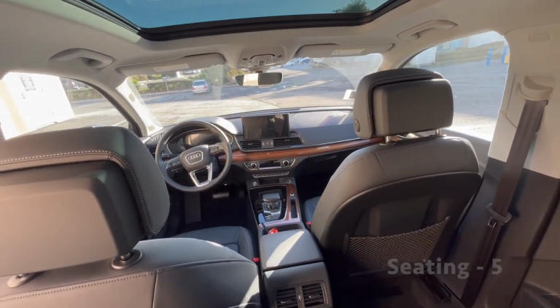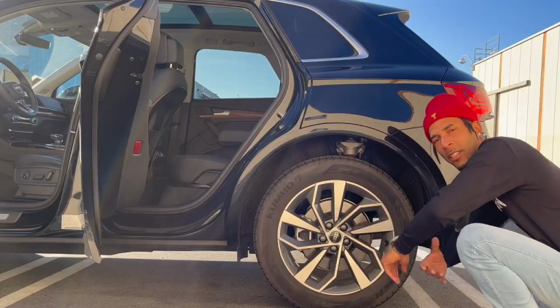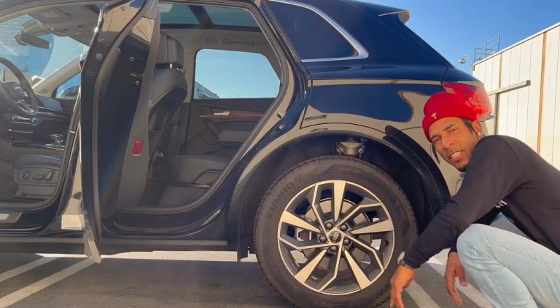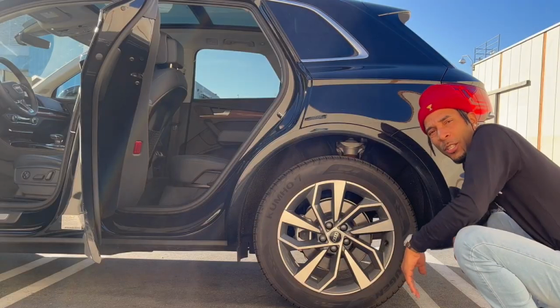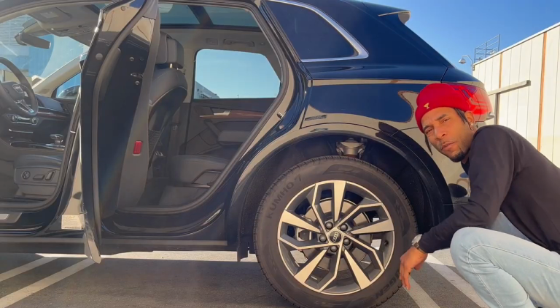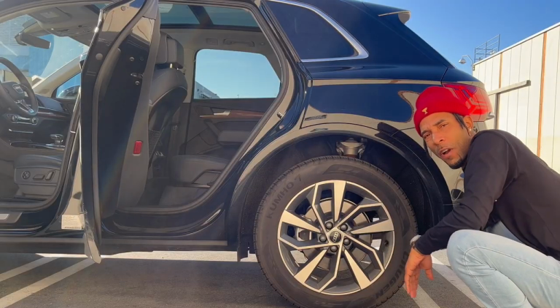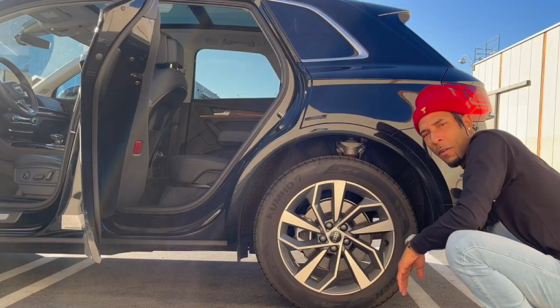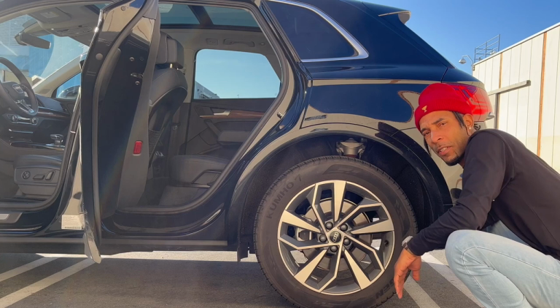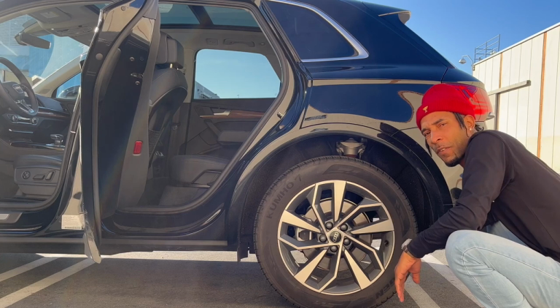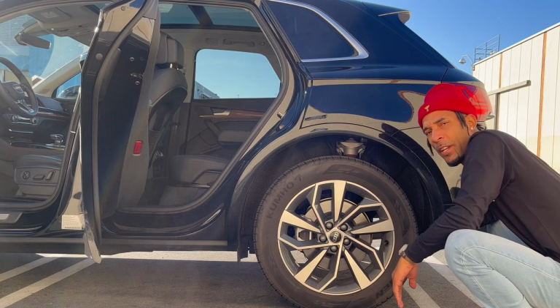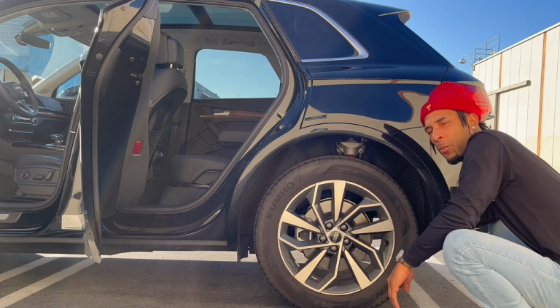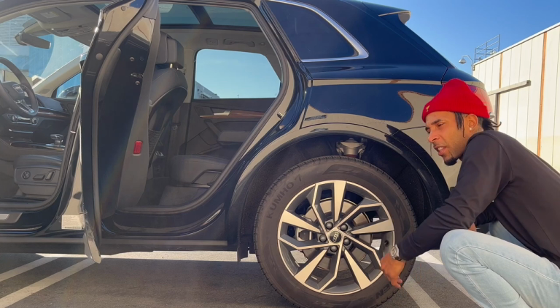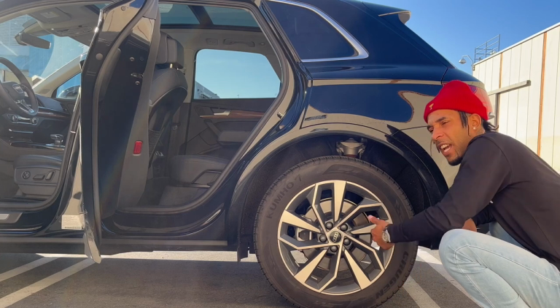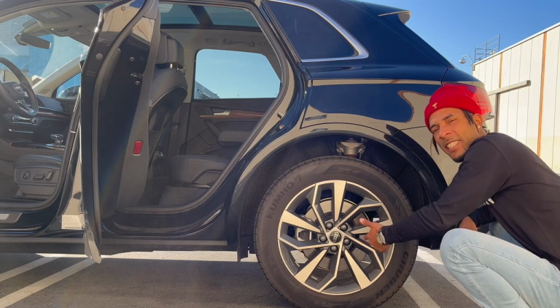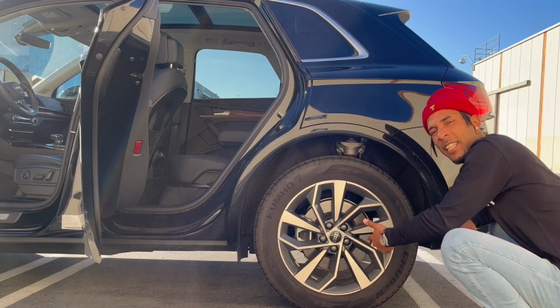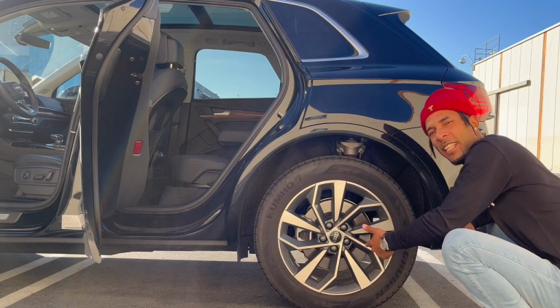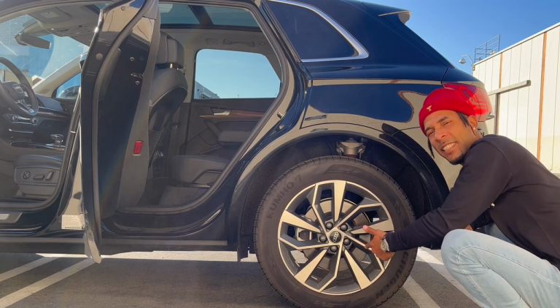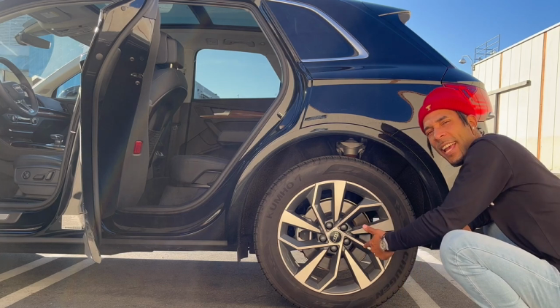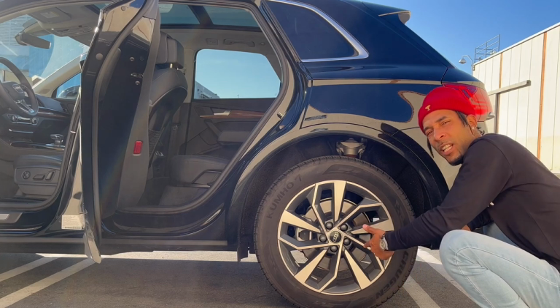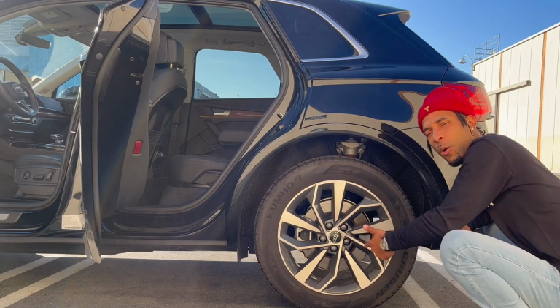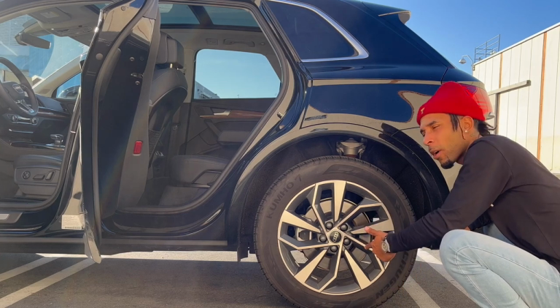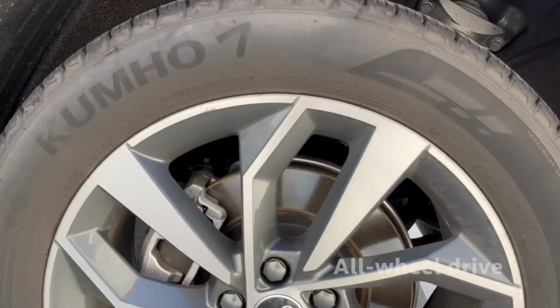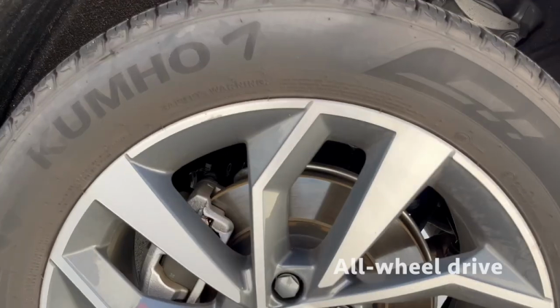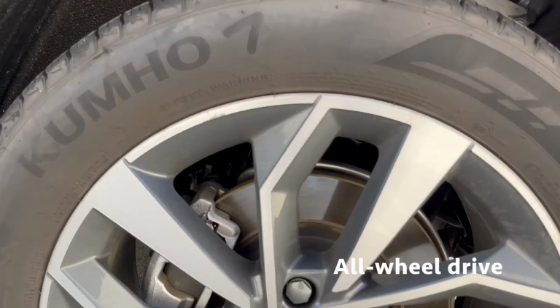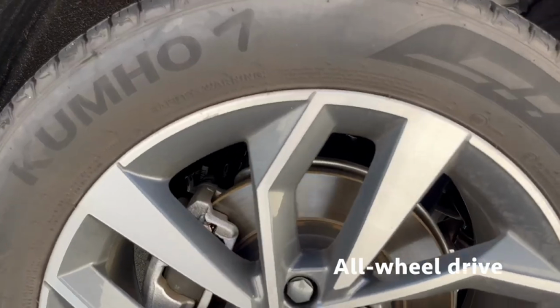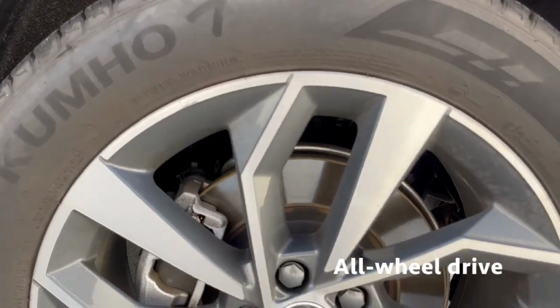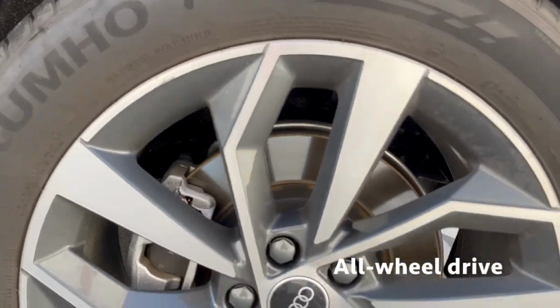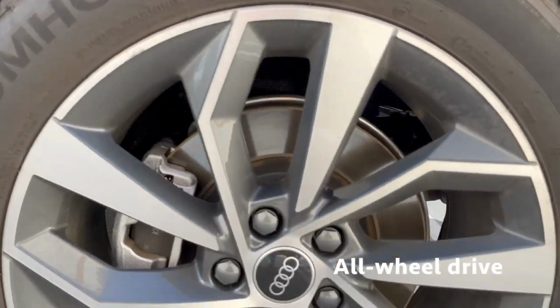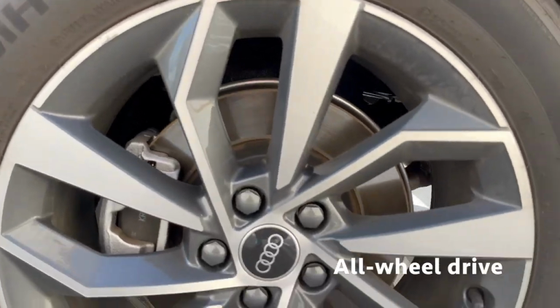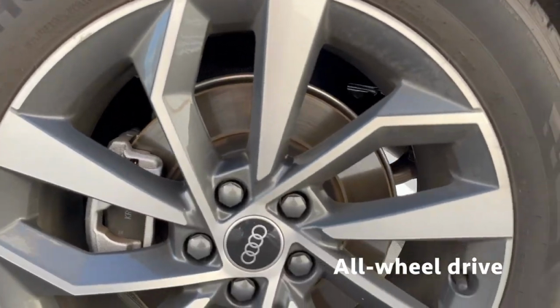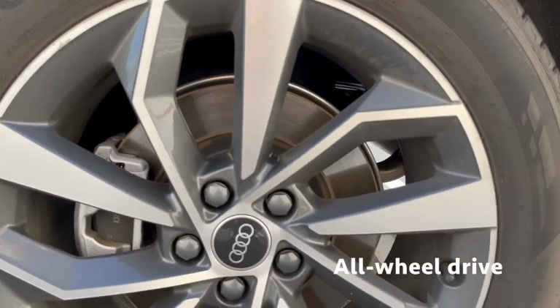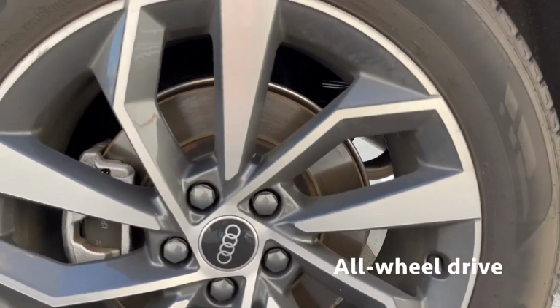This Q5 is fitted with 19-inch alloys and Kumho tires.